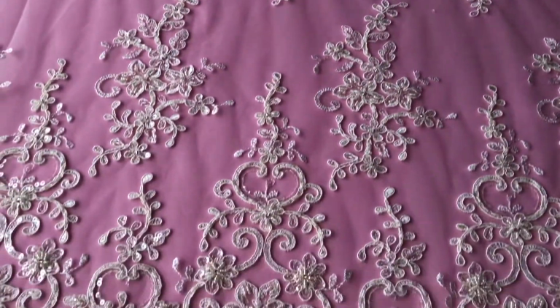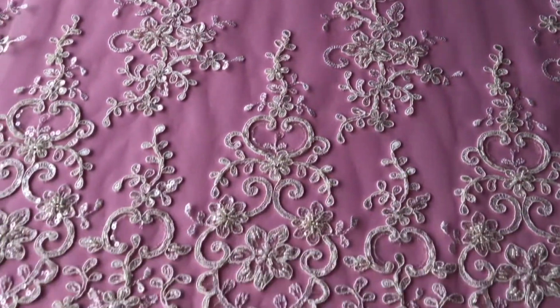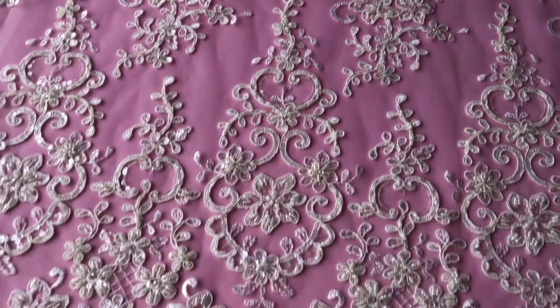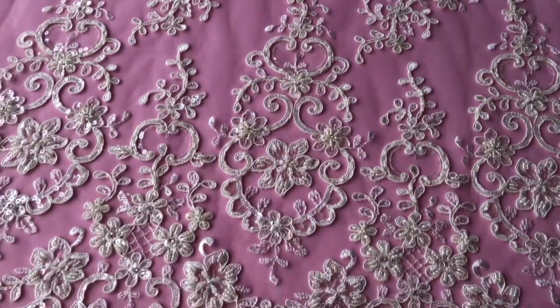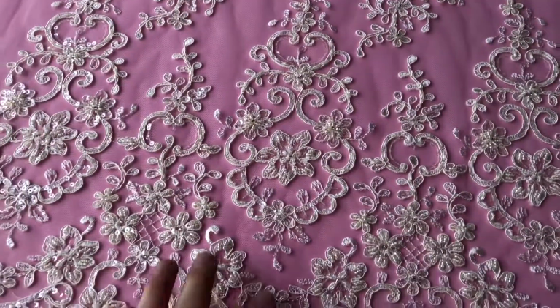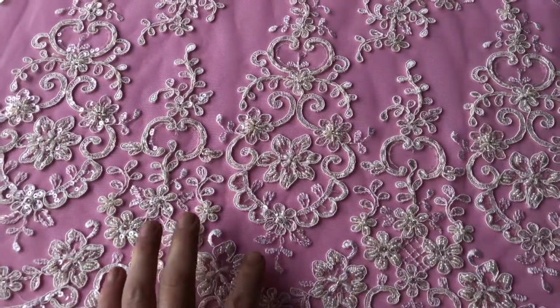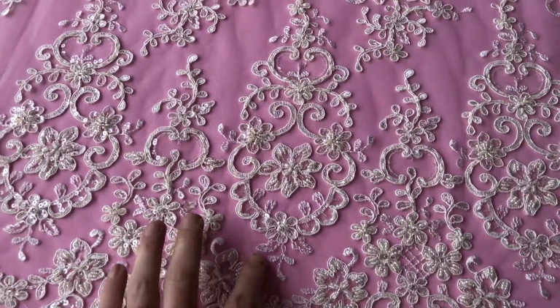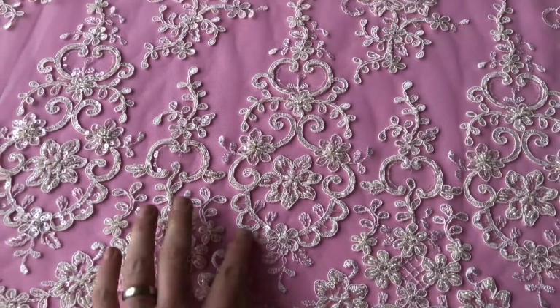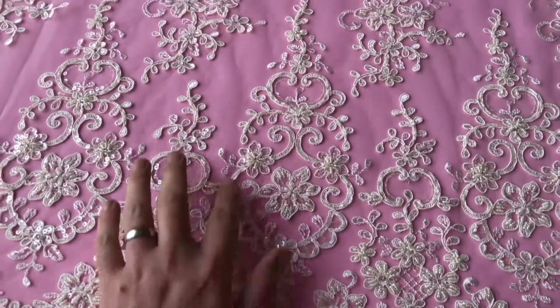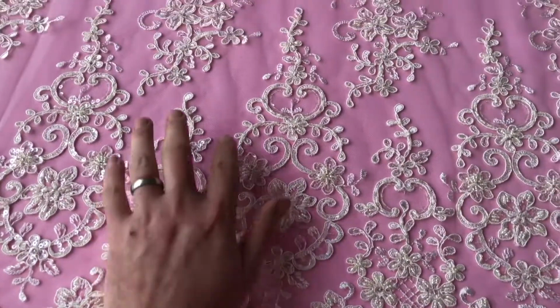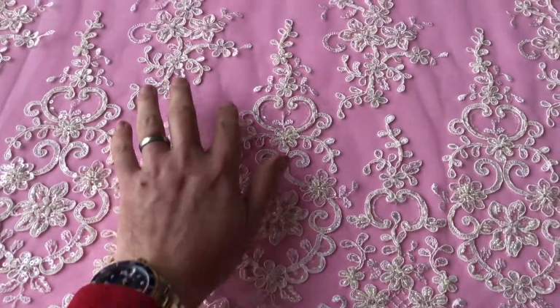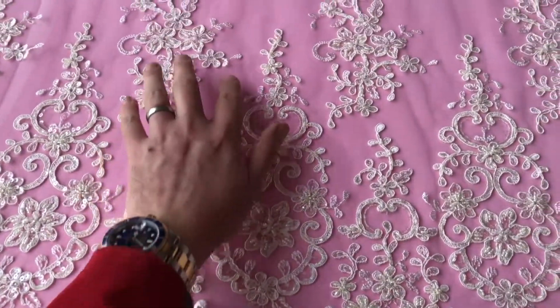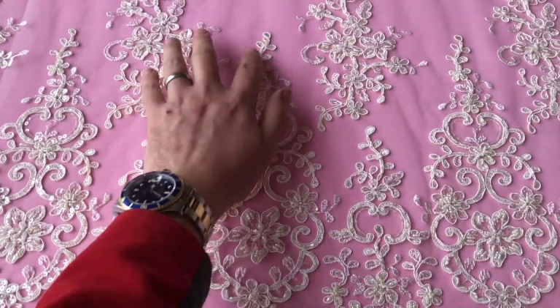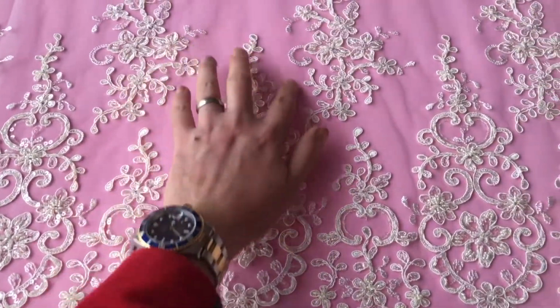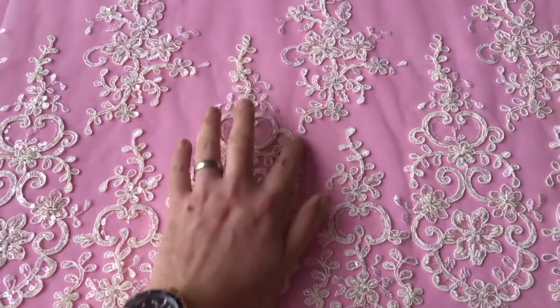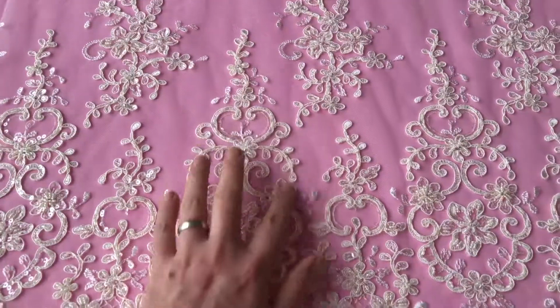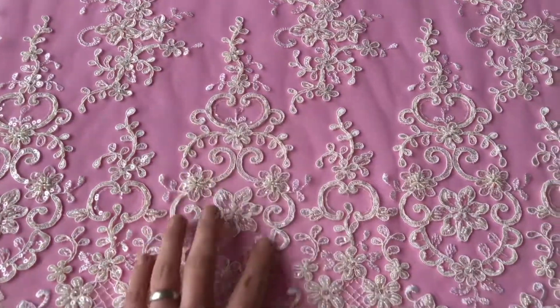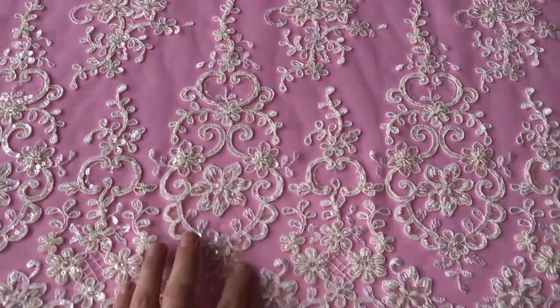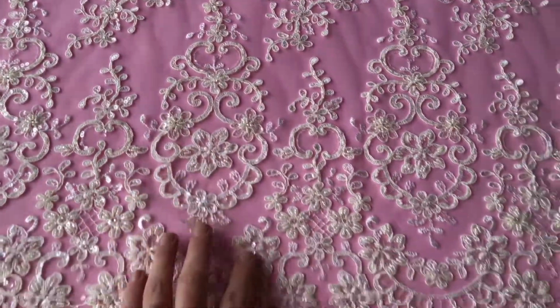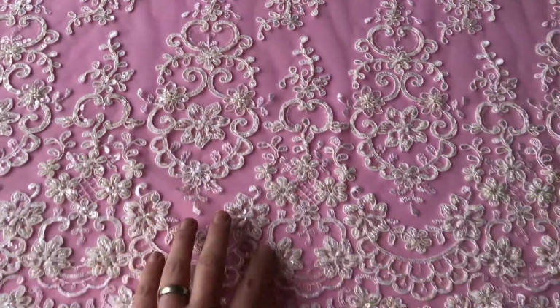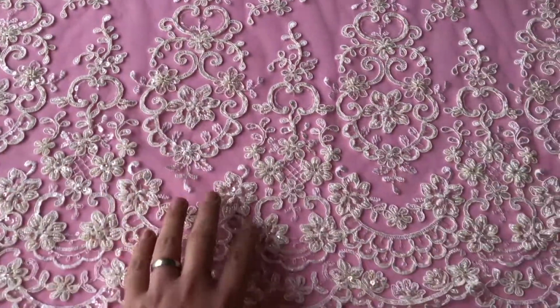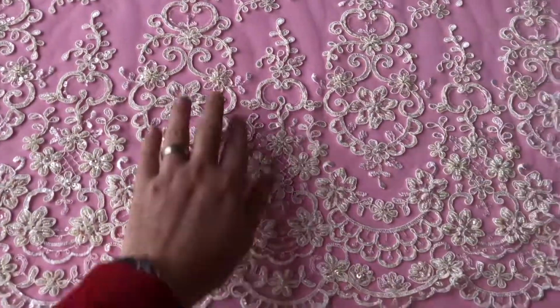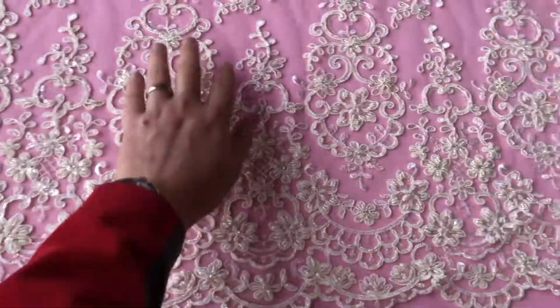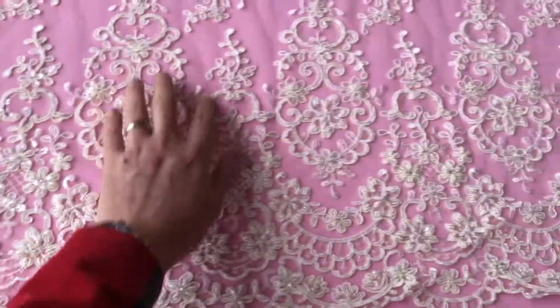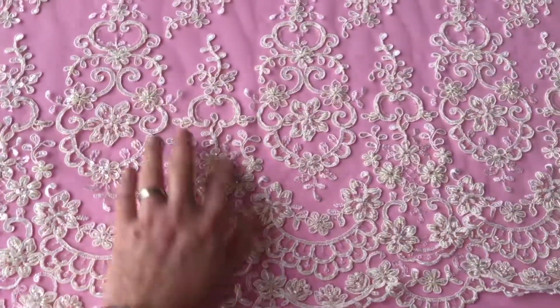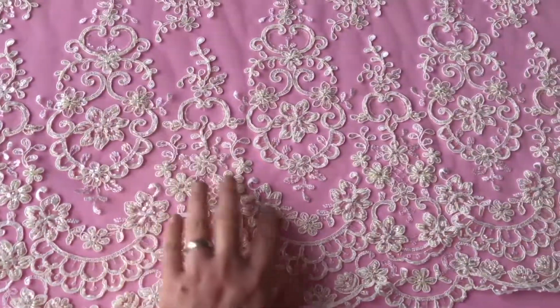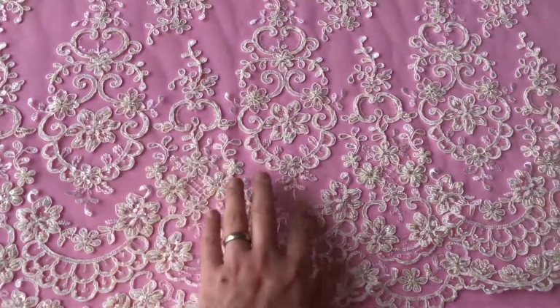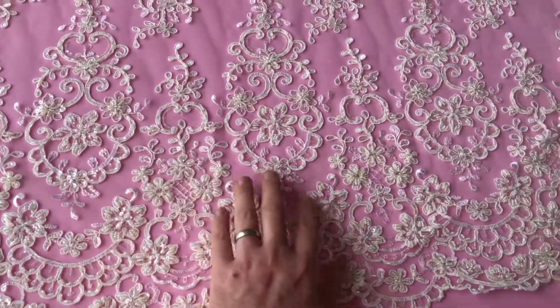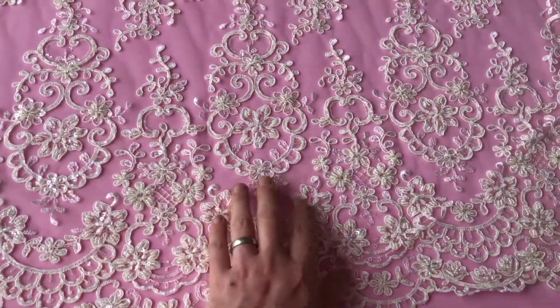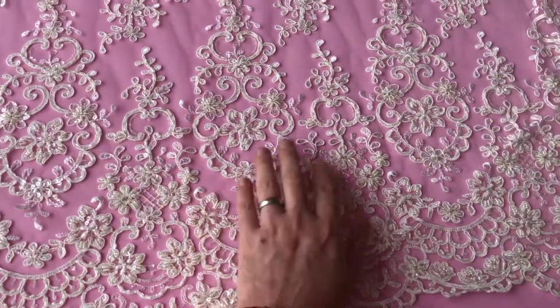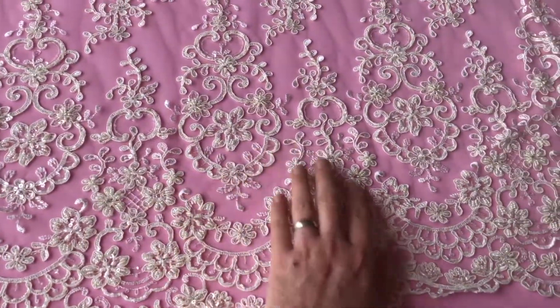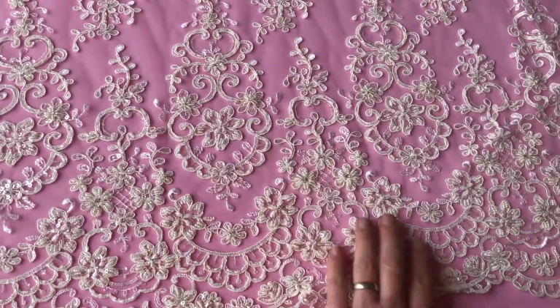We actually offer this particular appliqué from stock, and also a matching or coordinating trim.